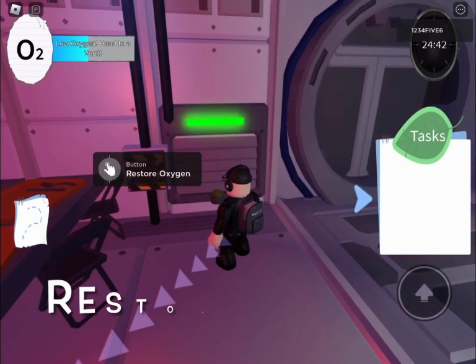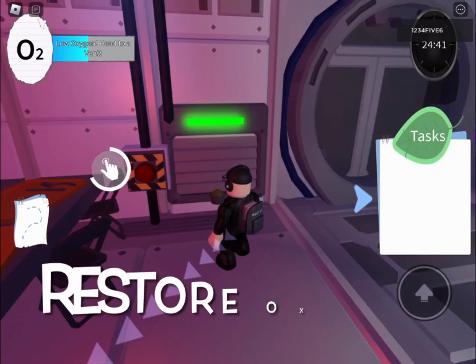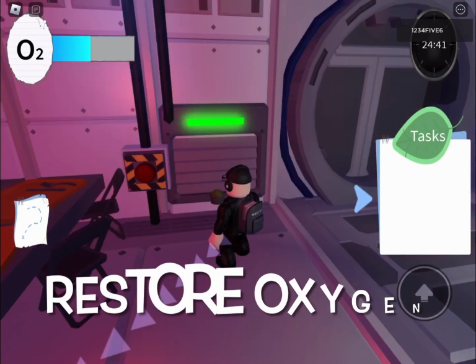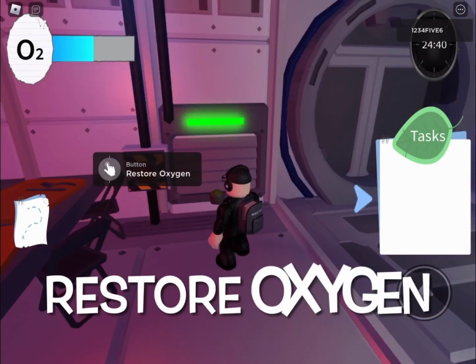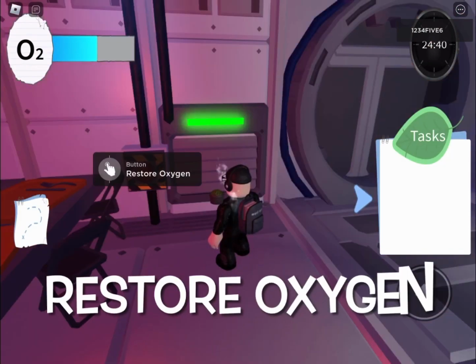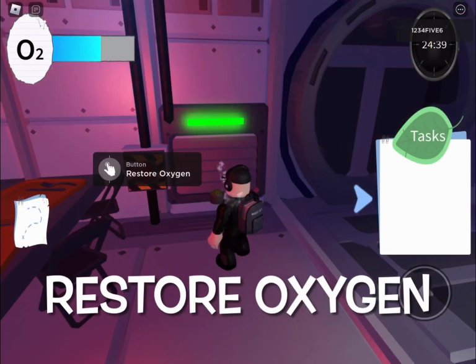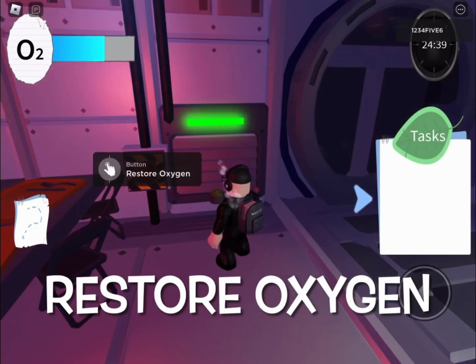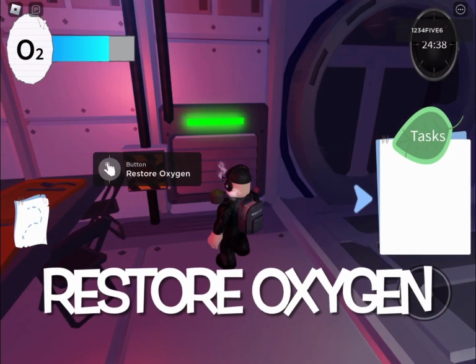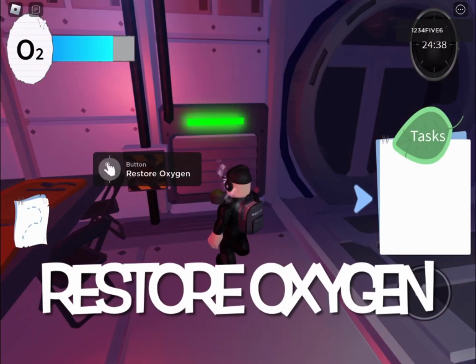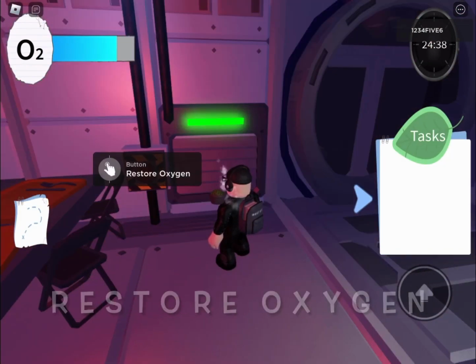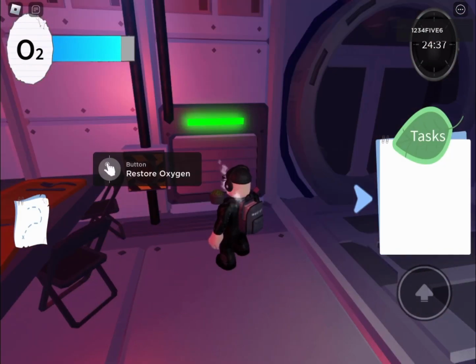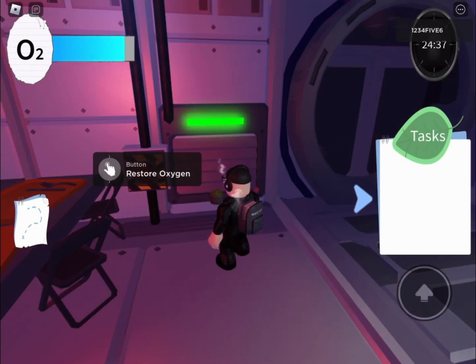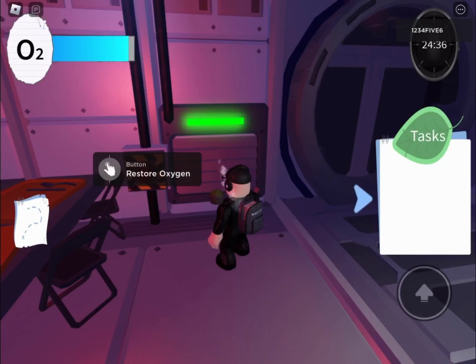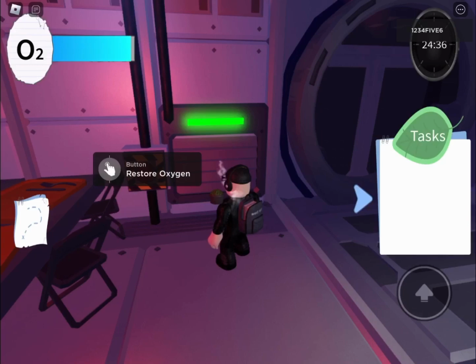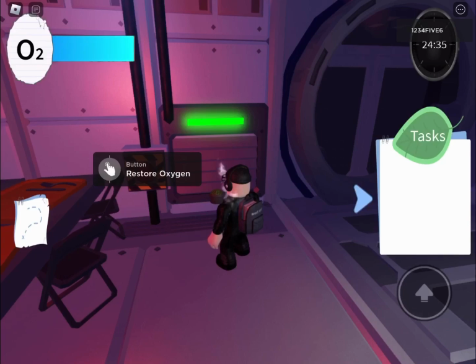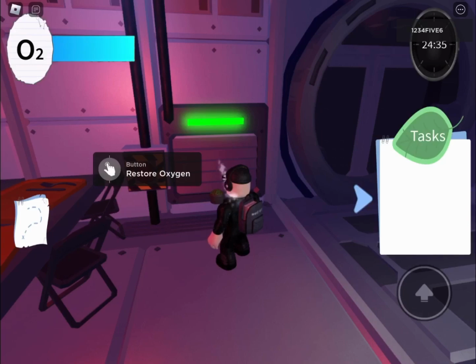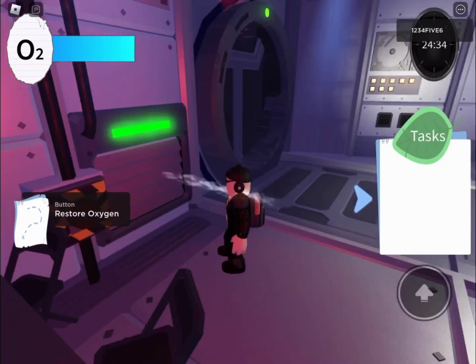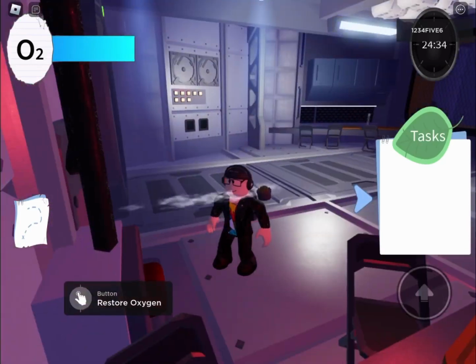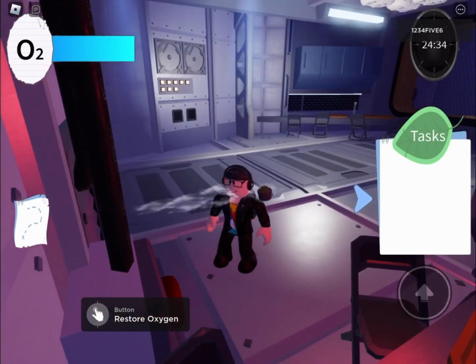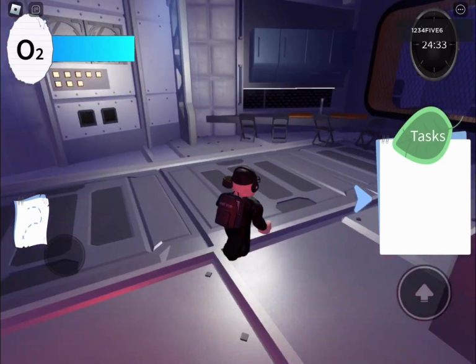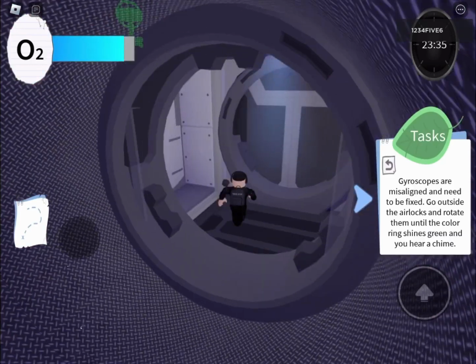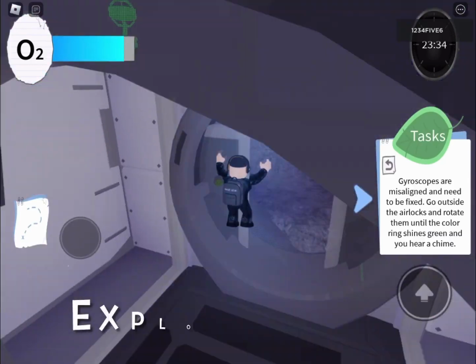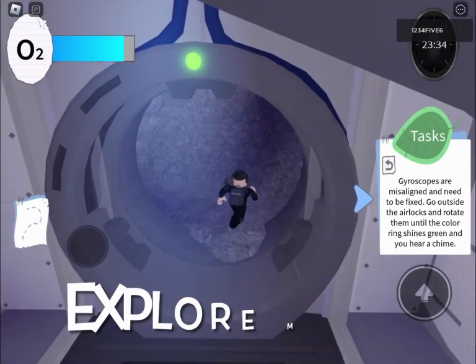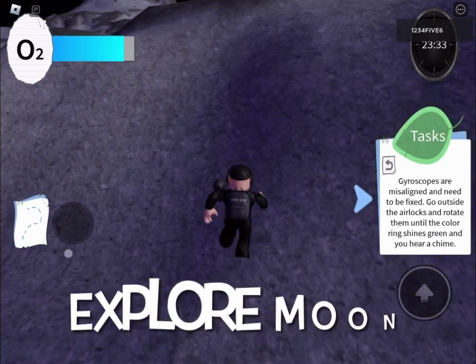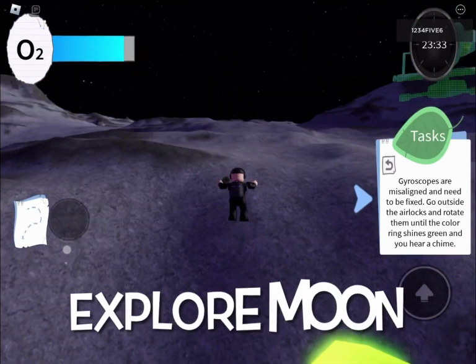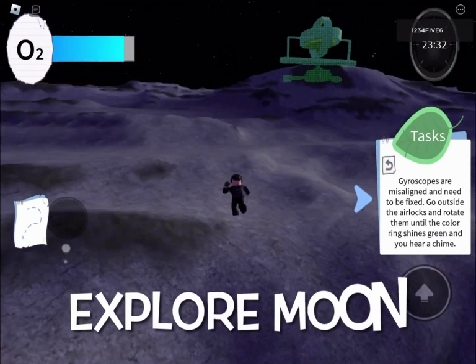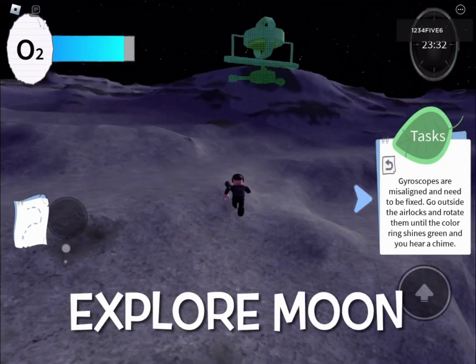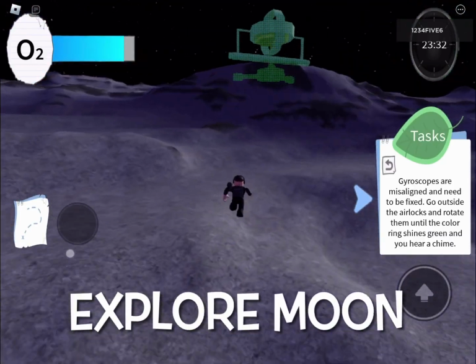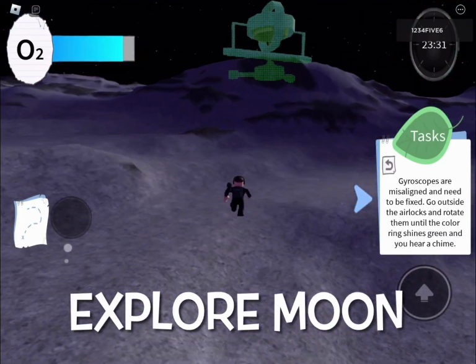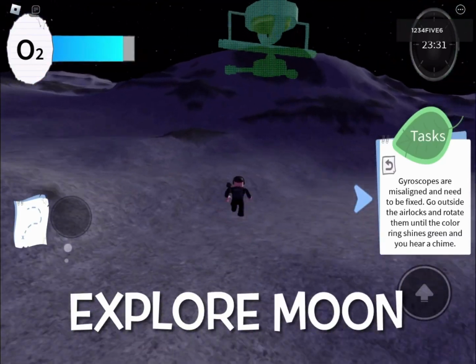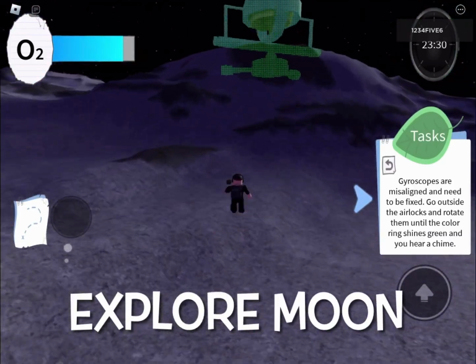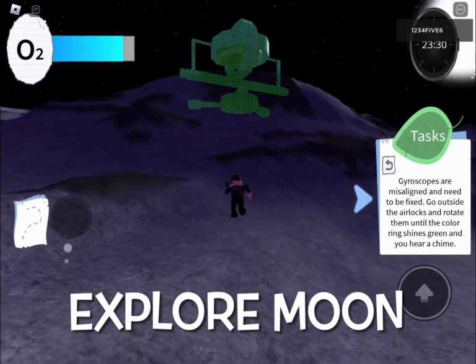Let's first get some oxygen. We need to set up on oxygen or we can't escape or get our badge award.